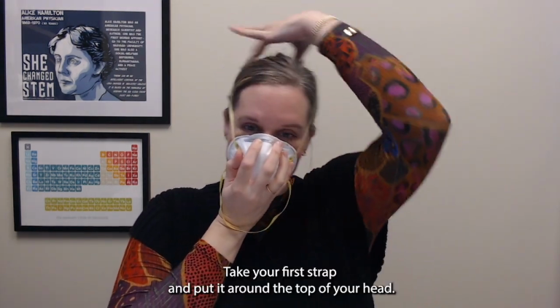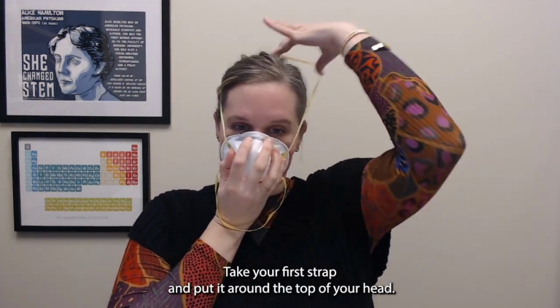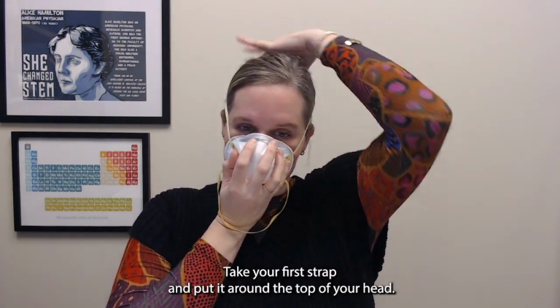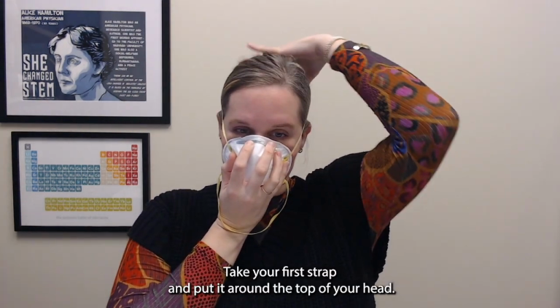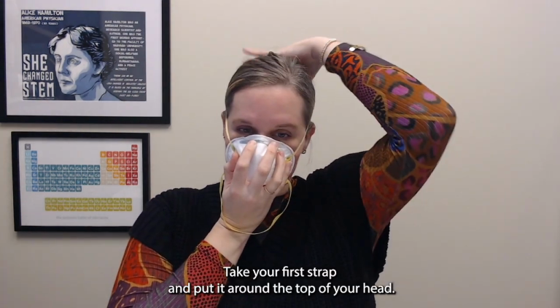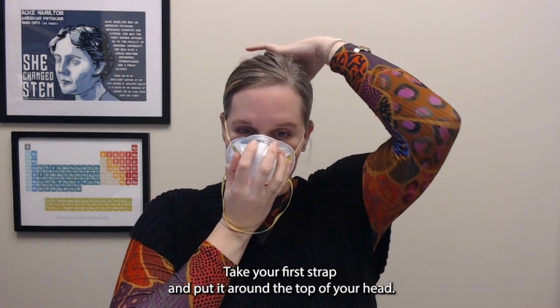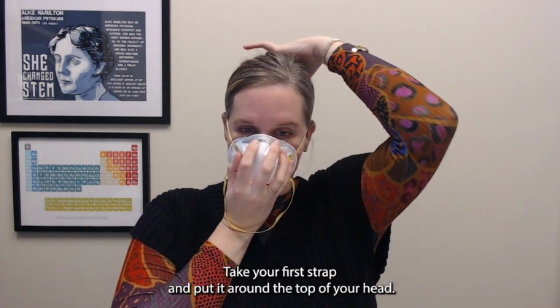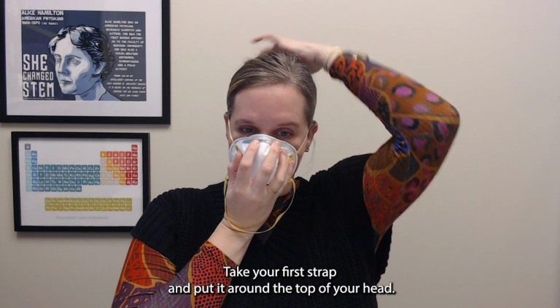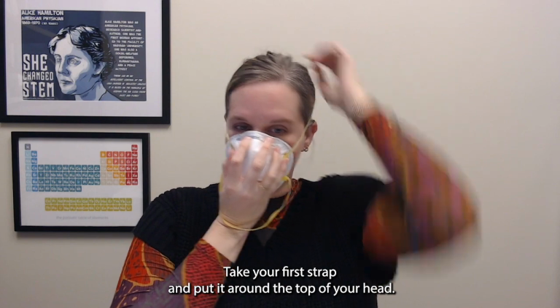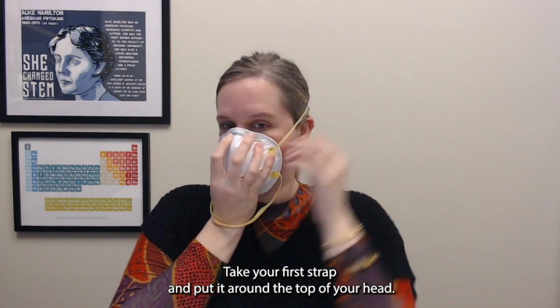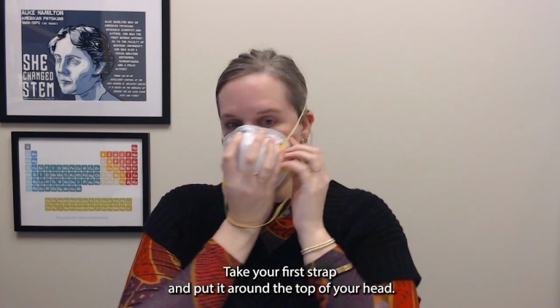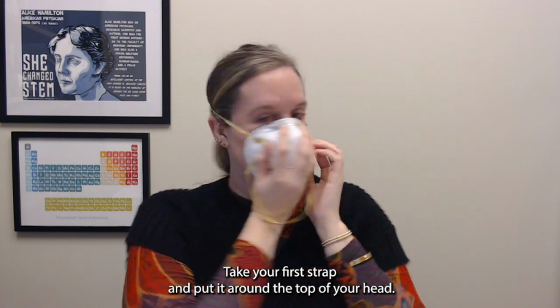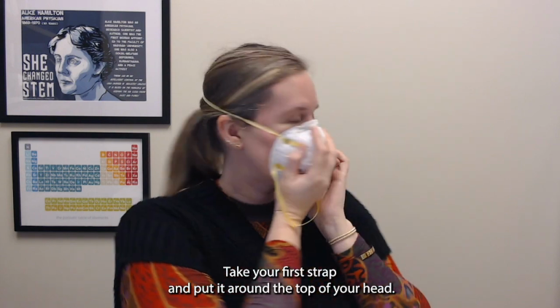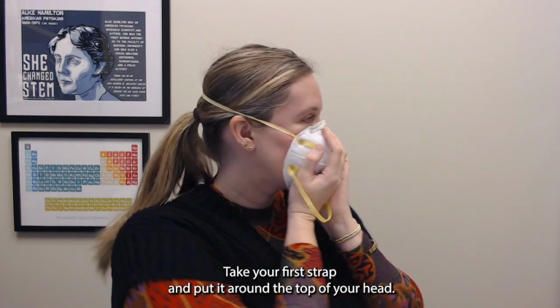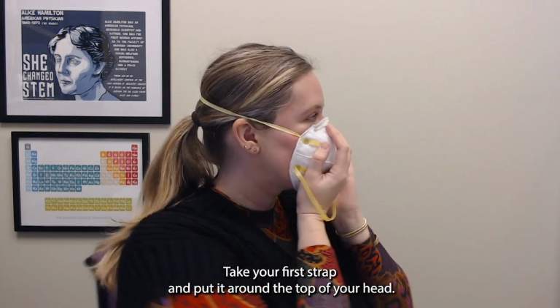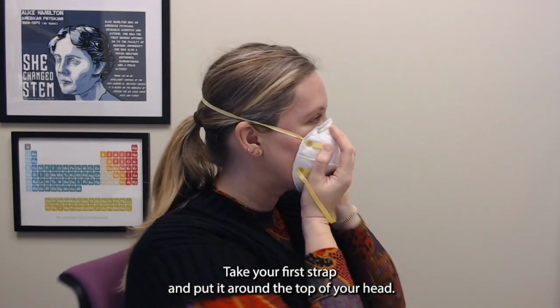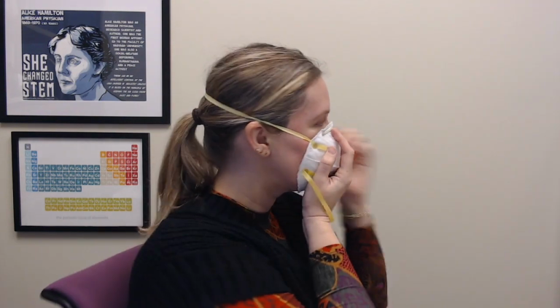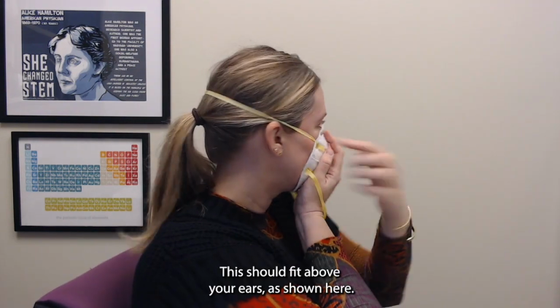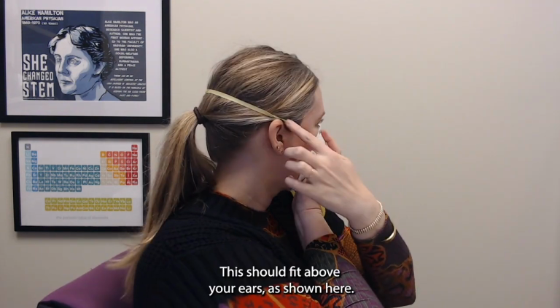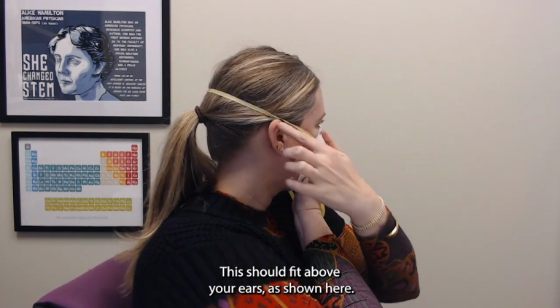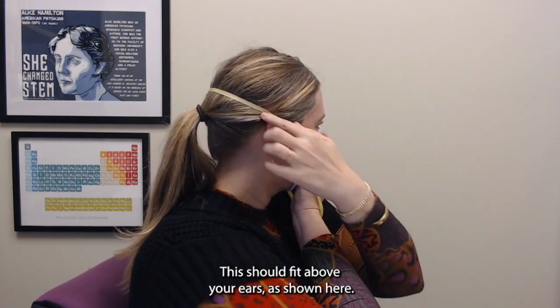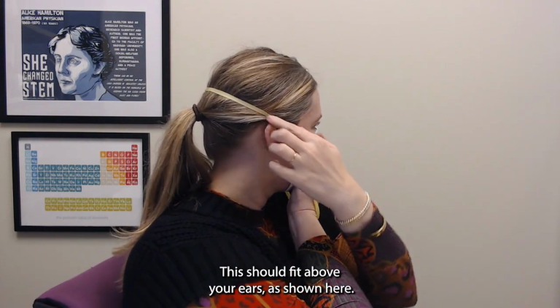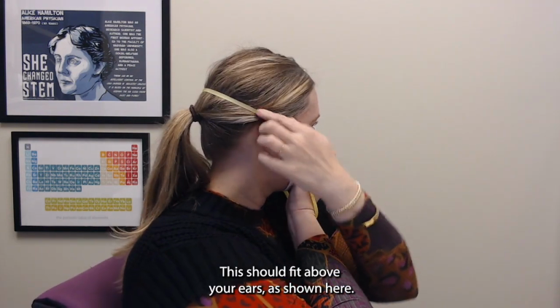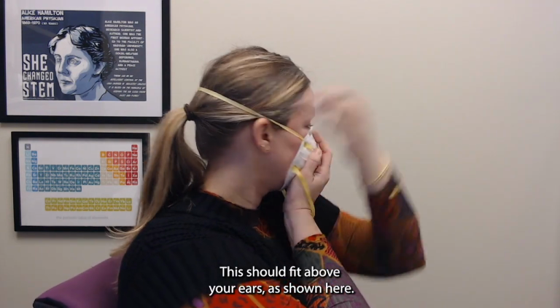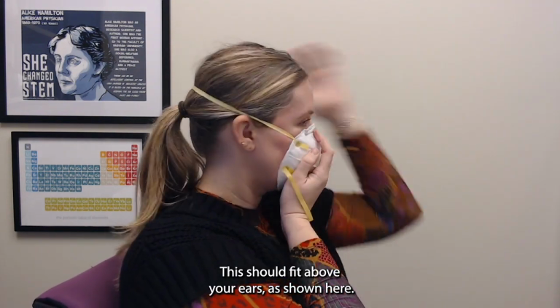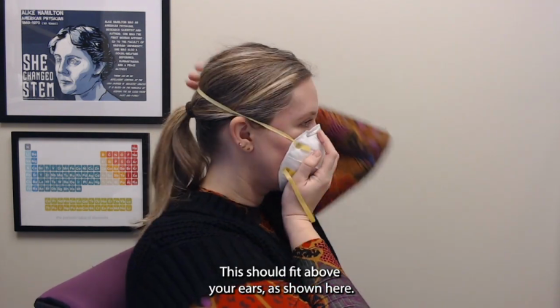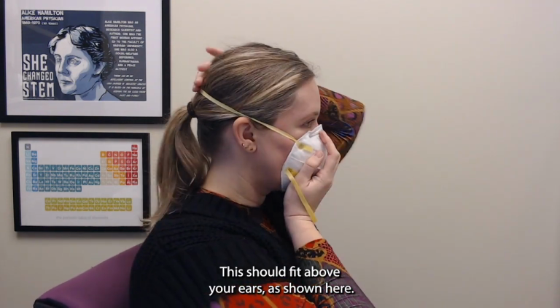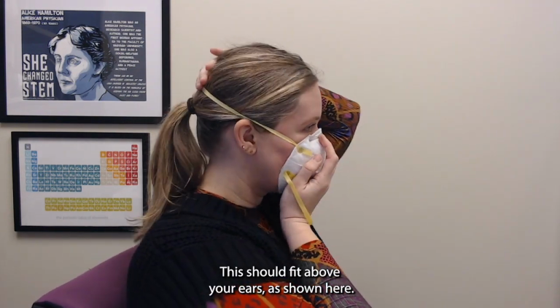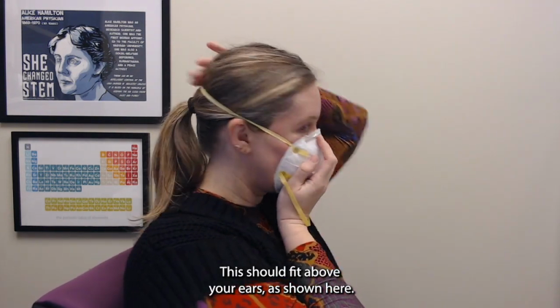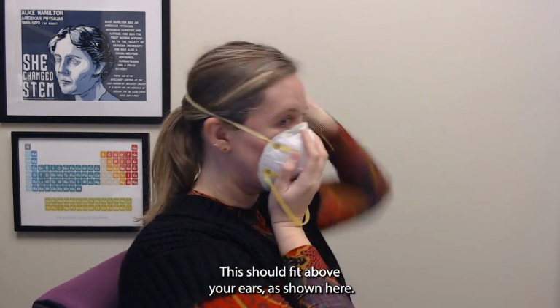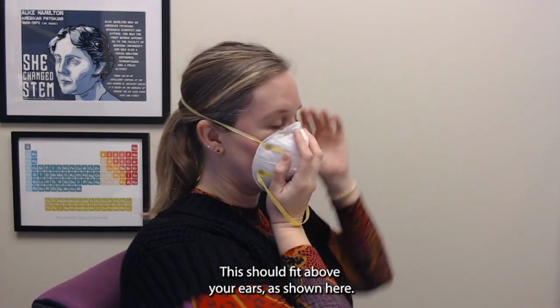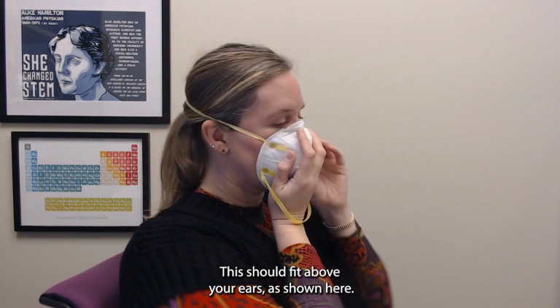Take your first strap and put it around the top of your head. This should fit above your ears as shown here.